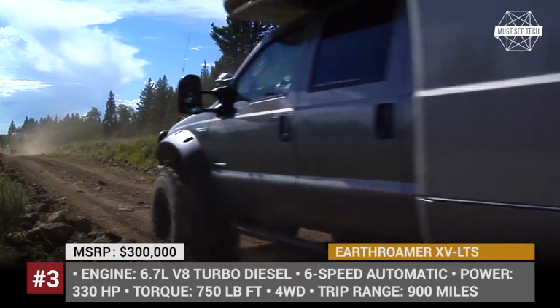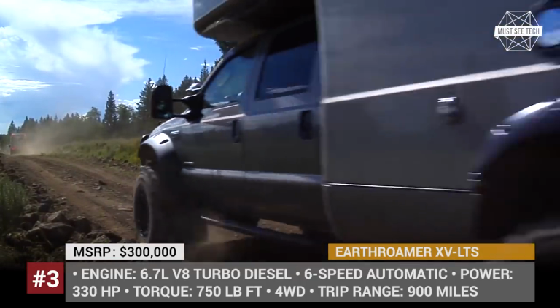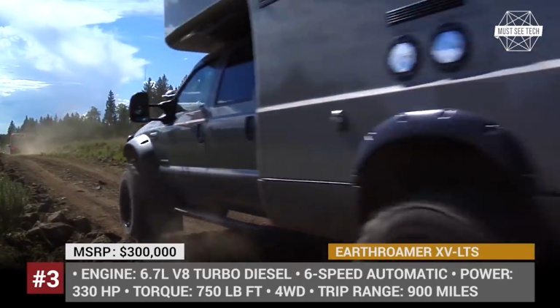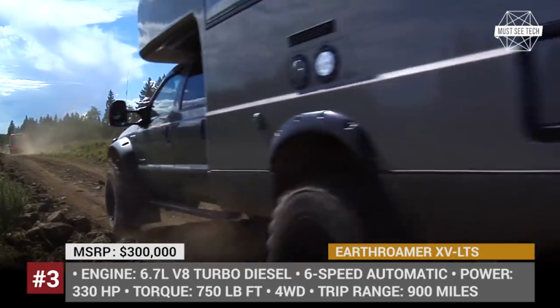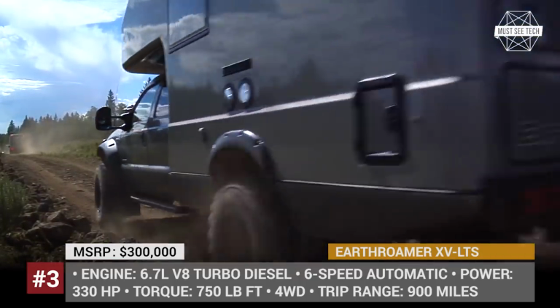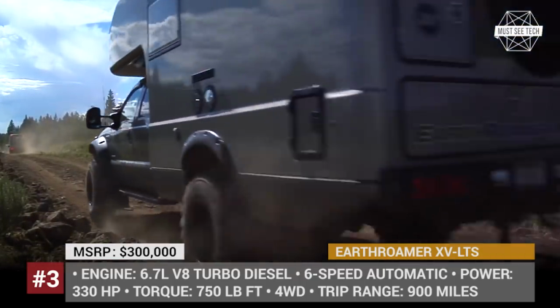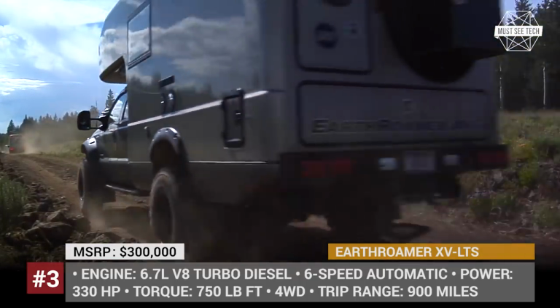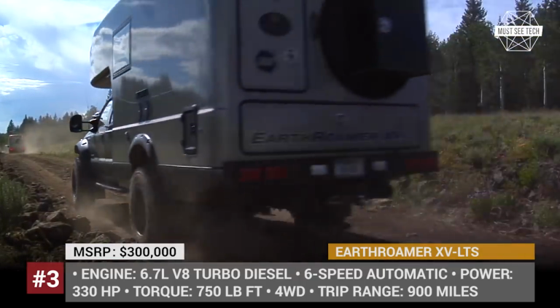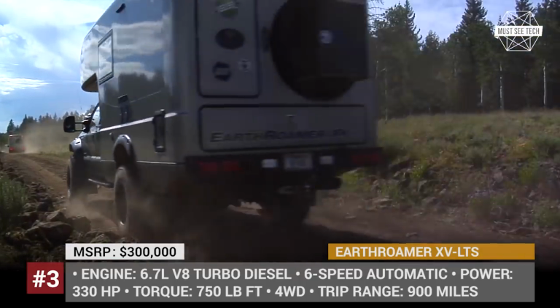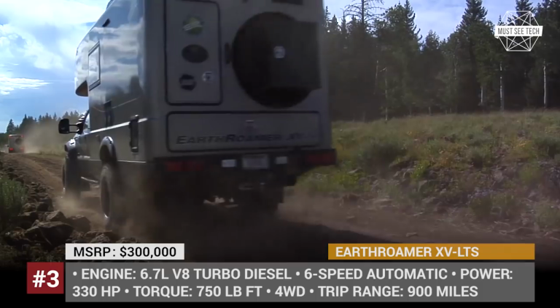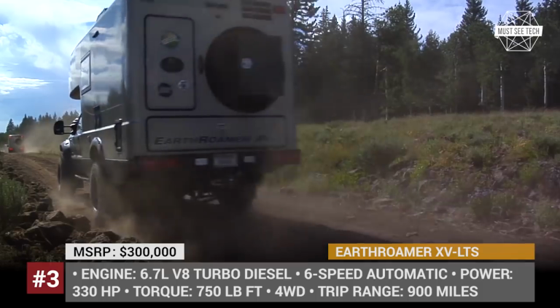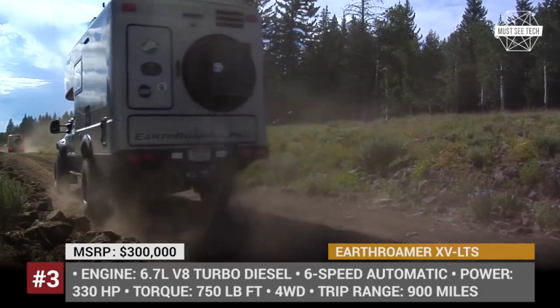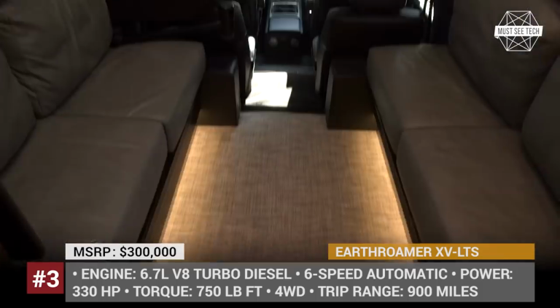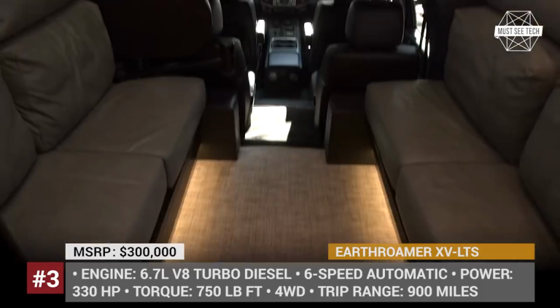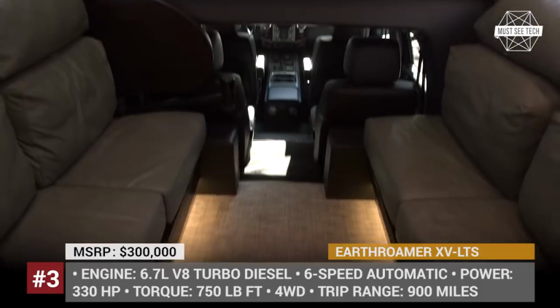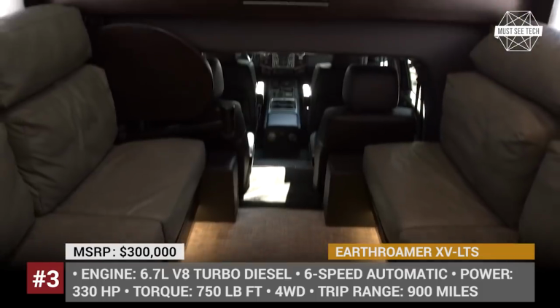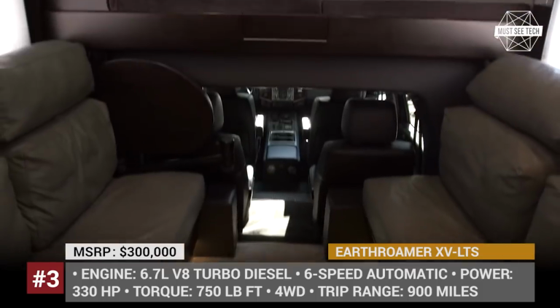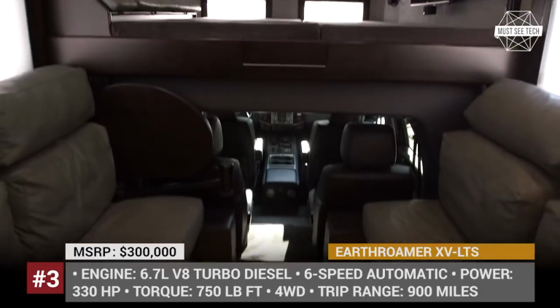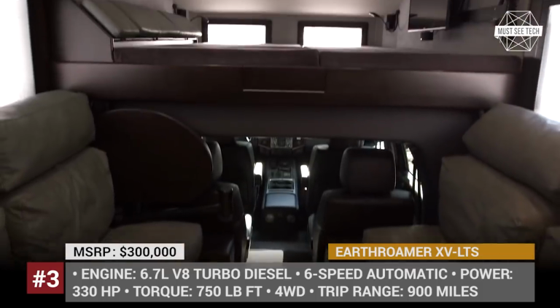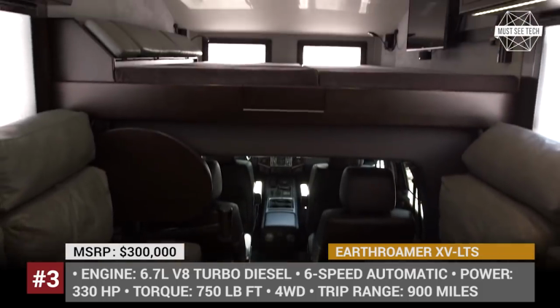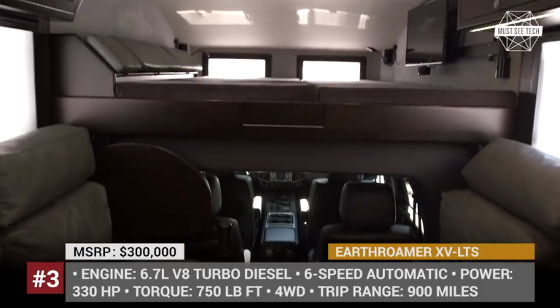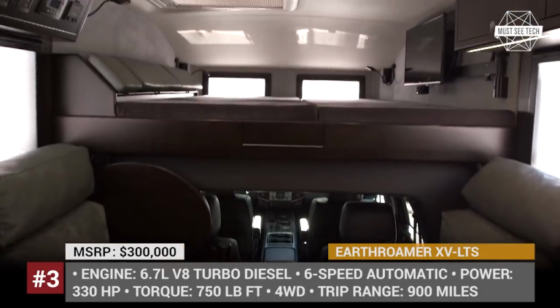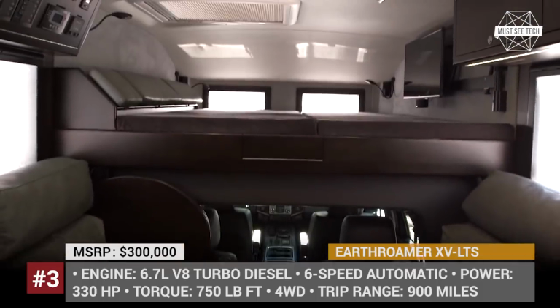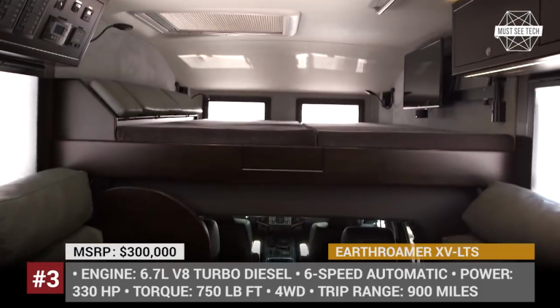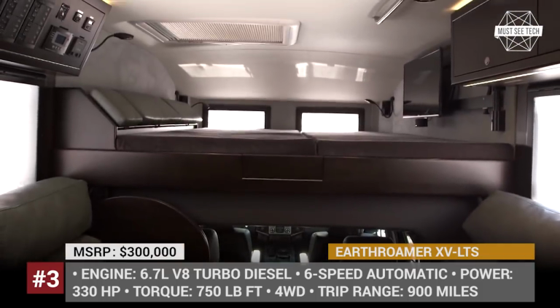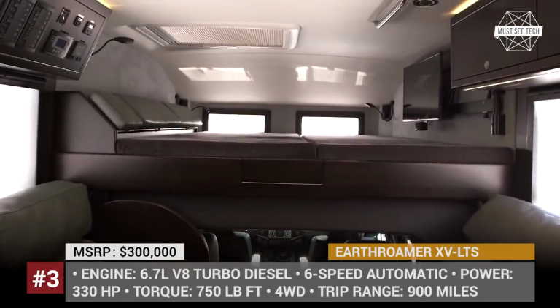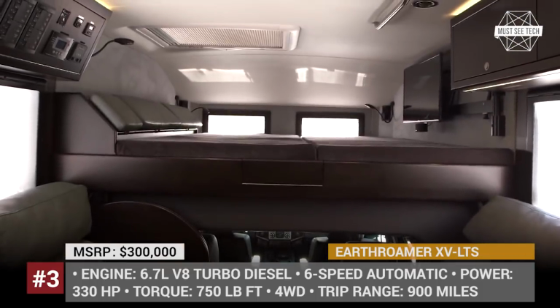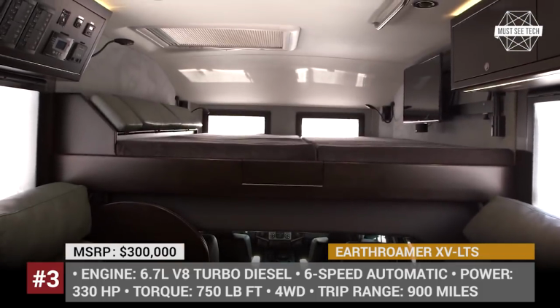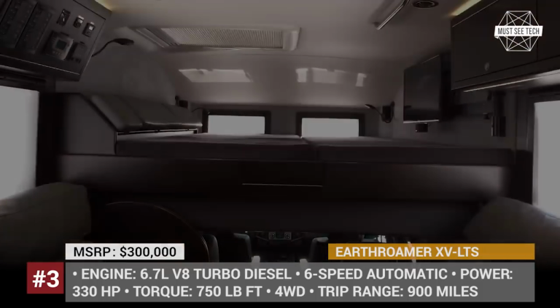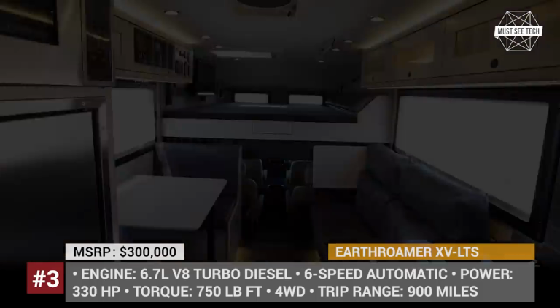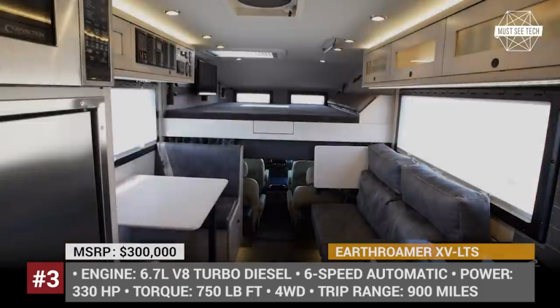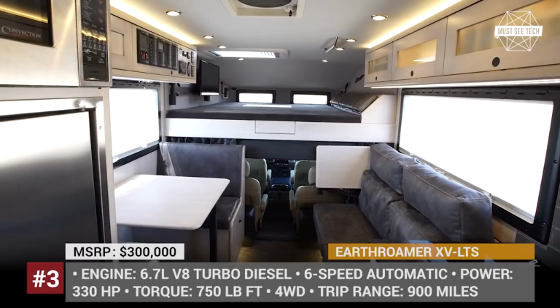It is sold in 5 floor plans, featuring separate kitchen, bathroom, bedroom, and living room areas.